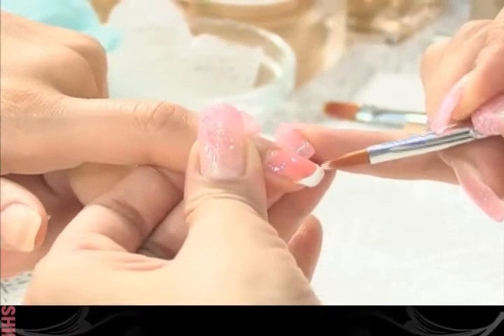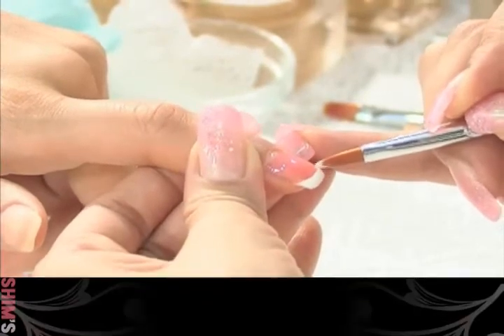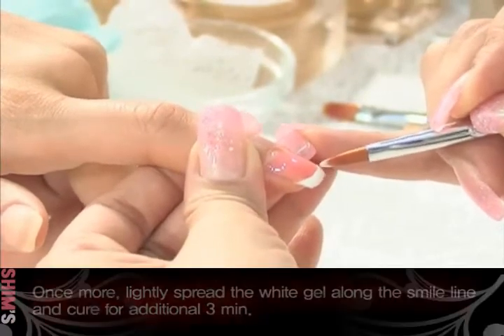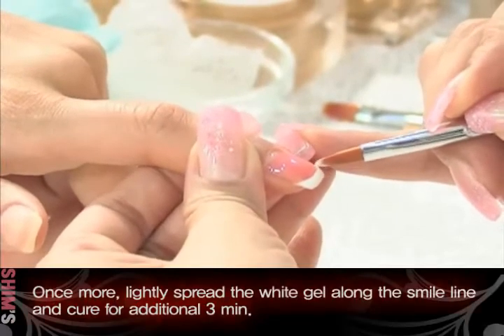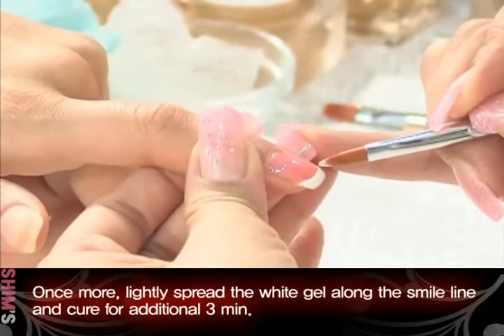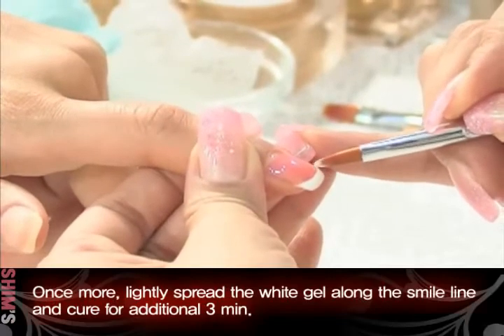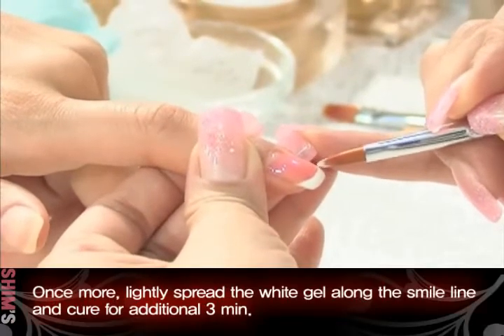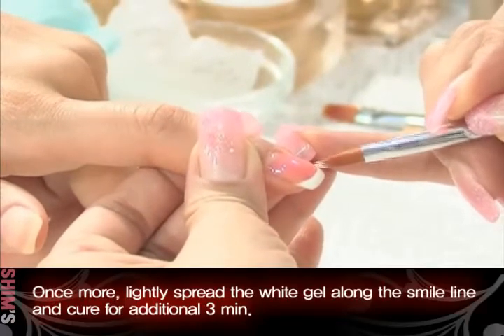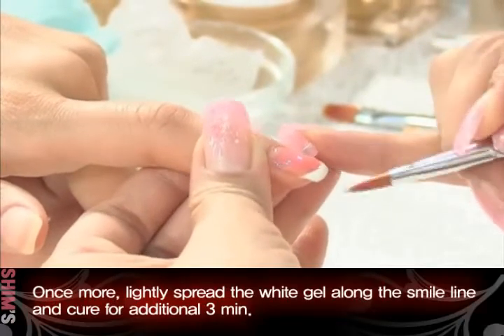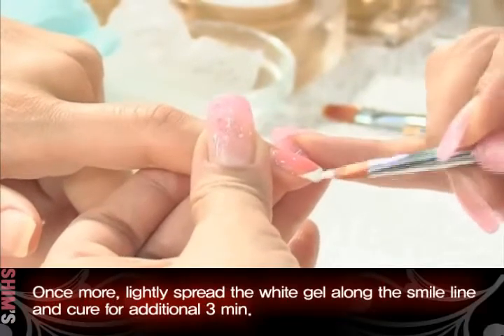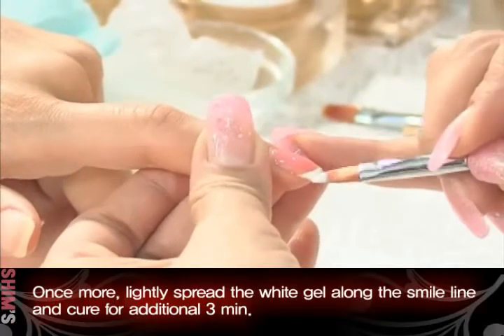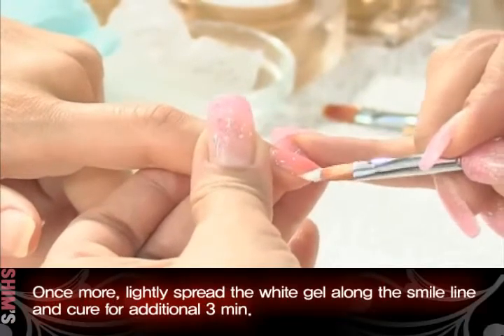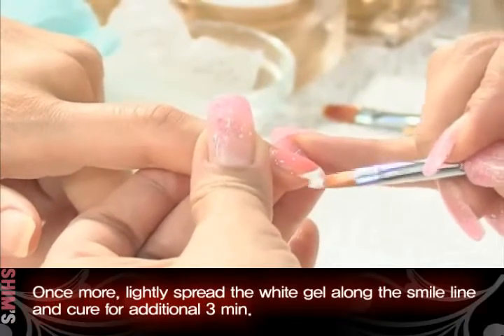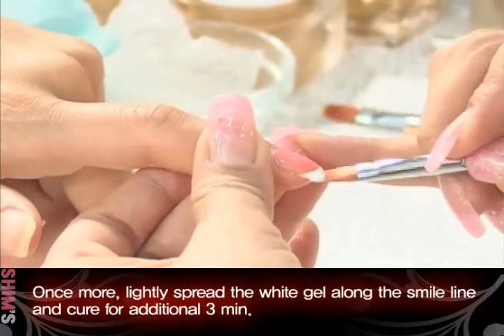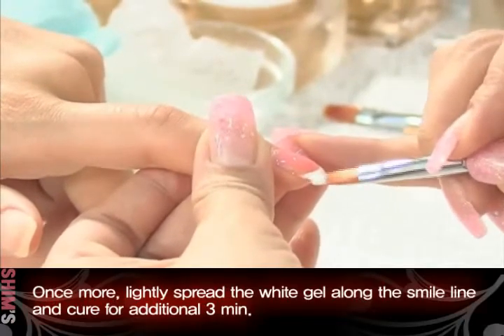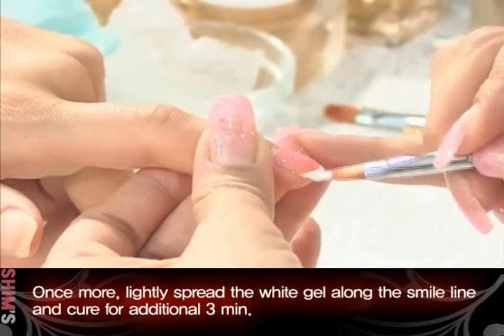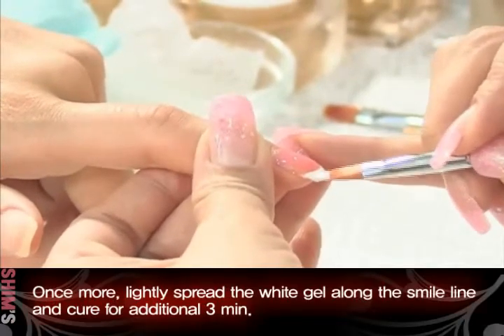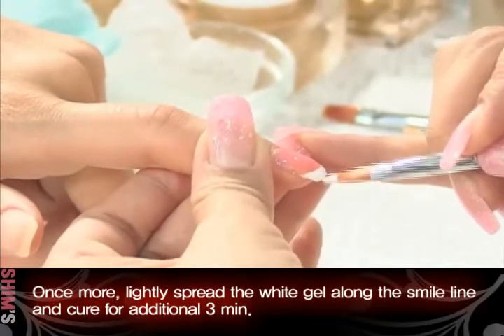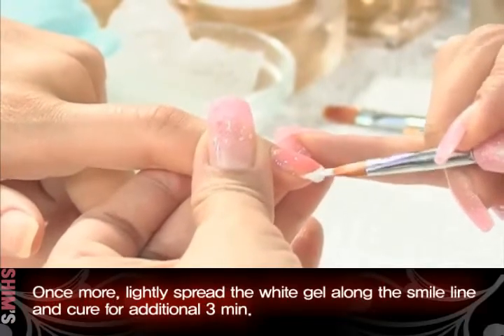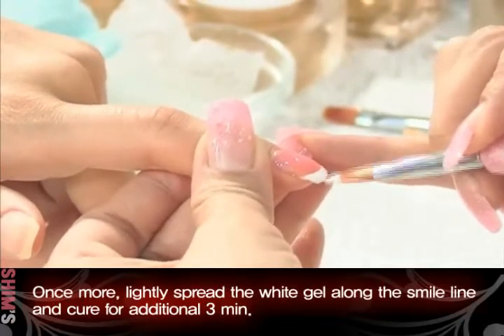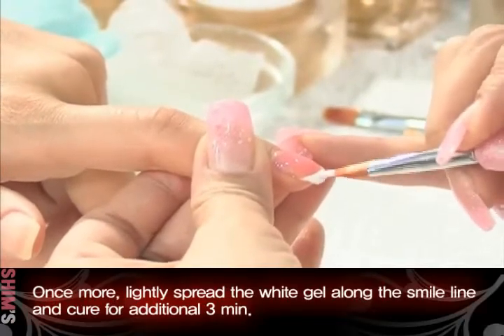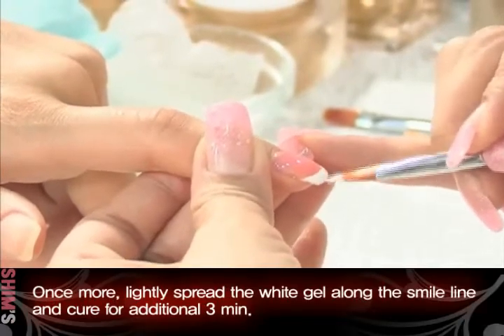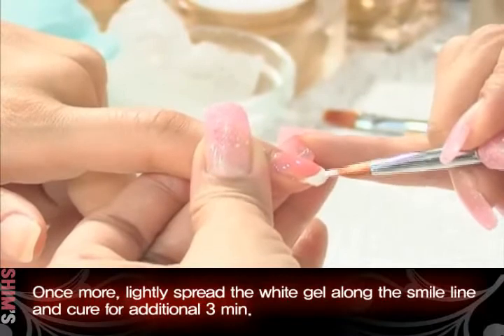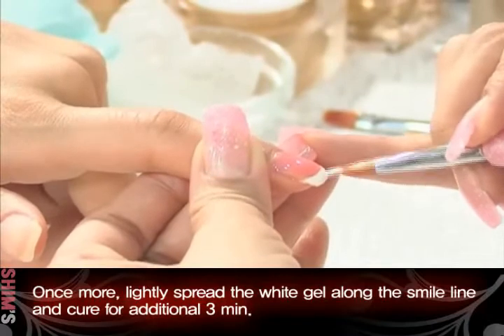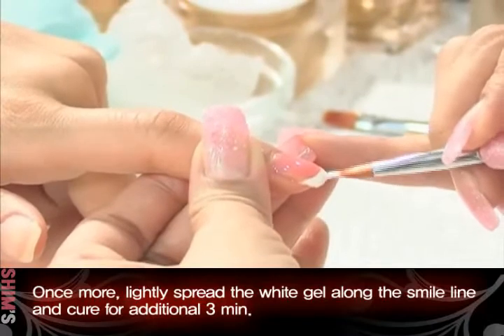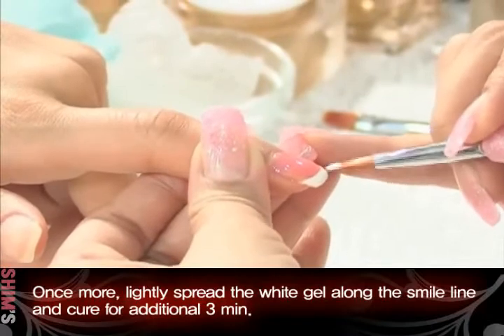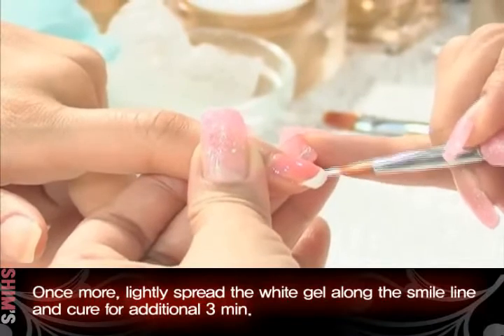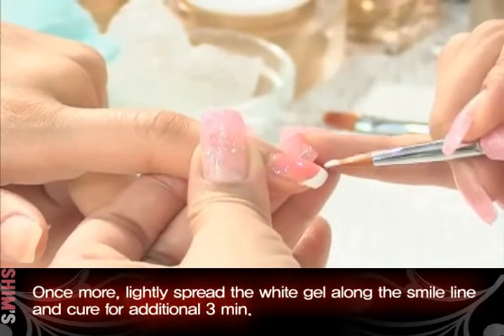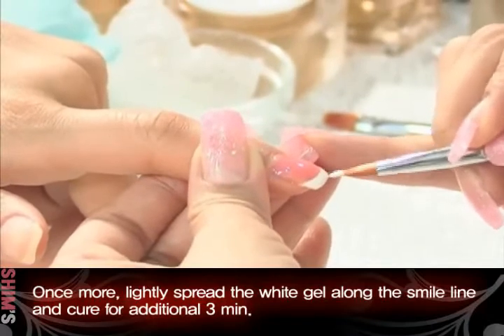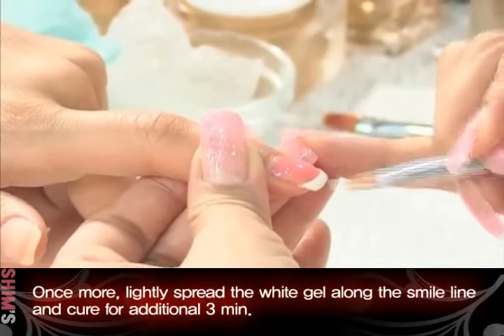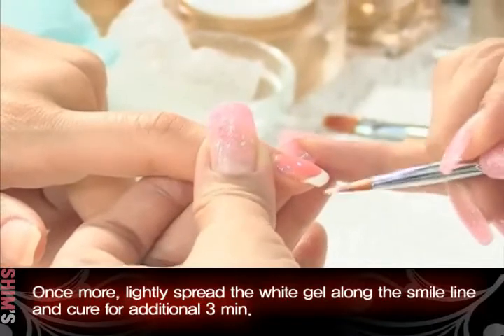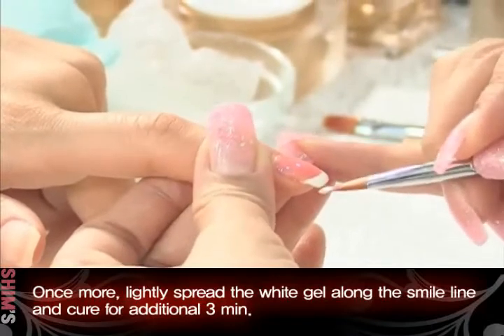Once more, lightly spread the white gel along the smile line and cure for three additional minutes.